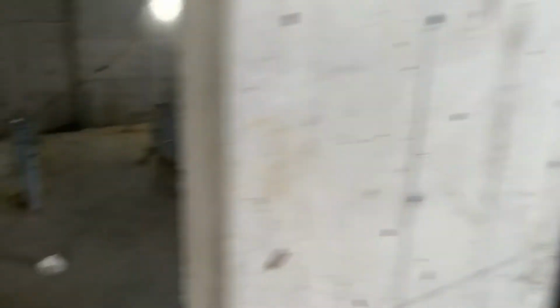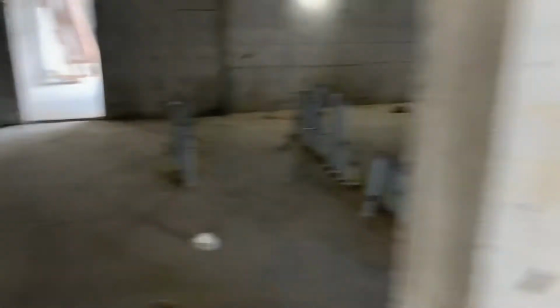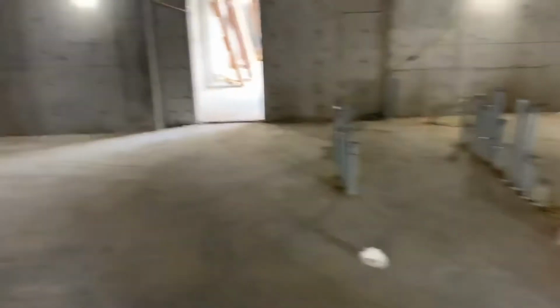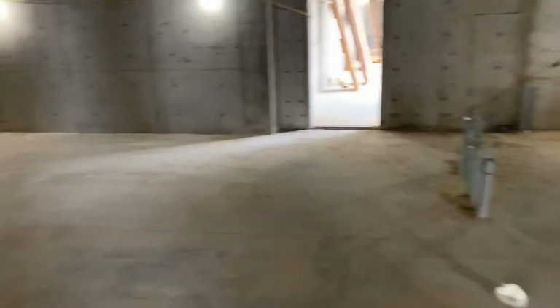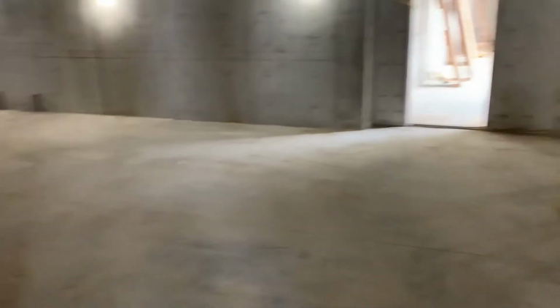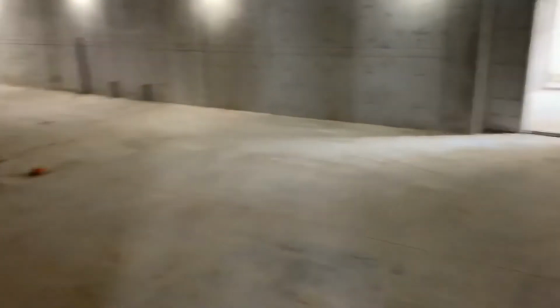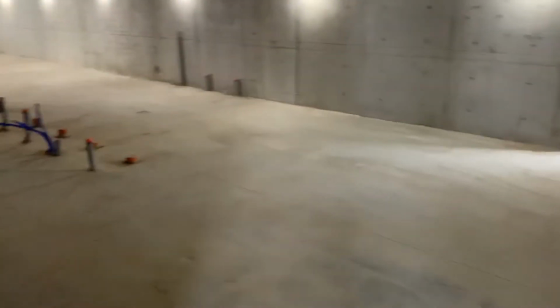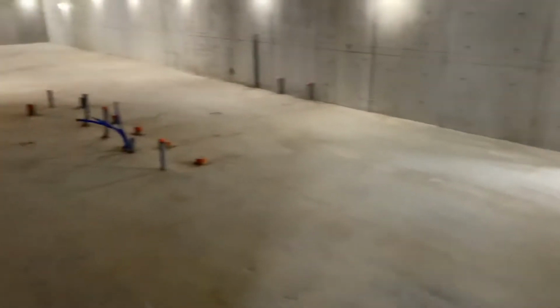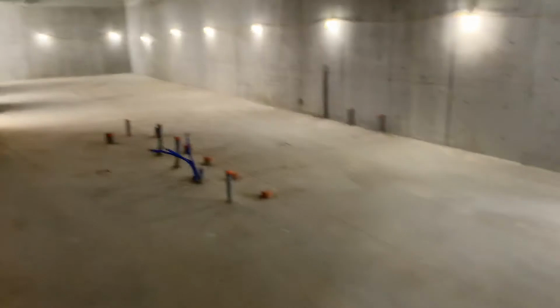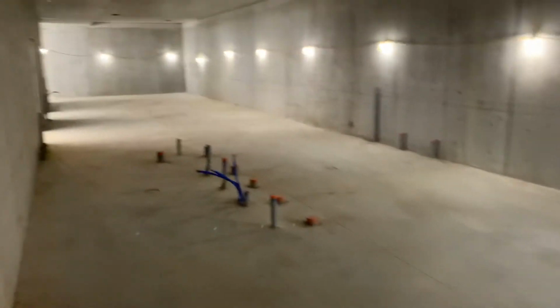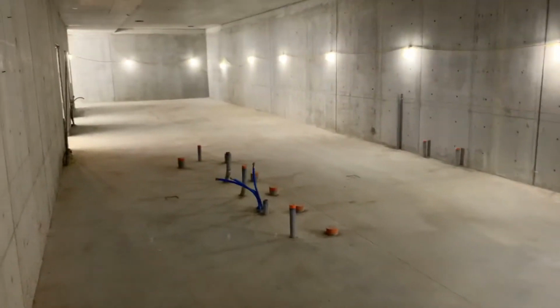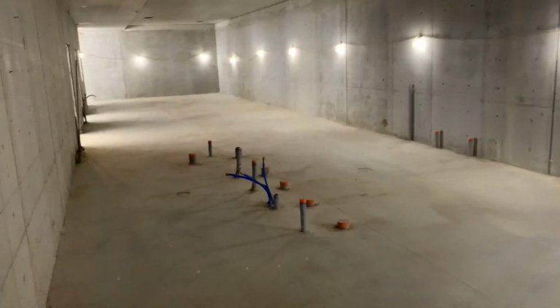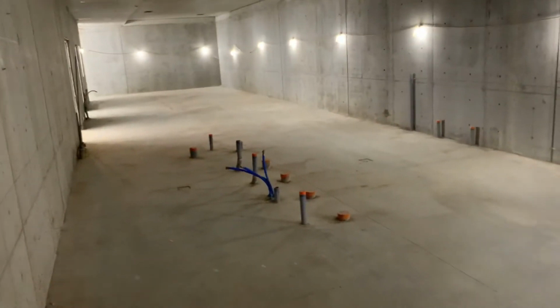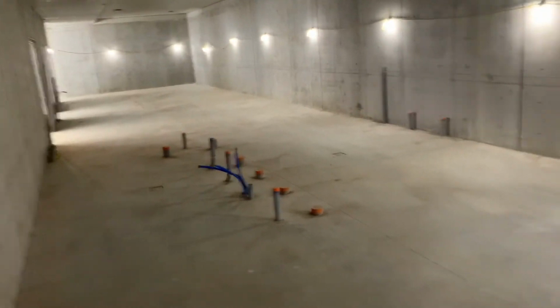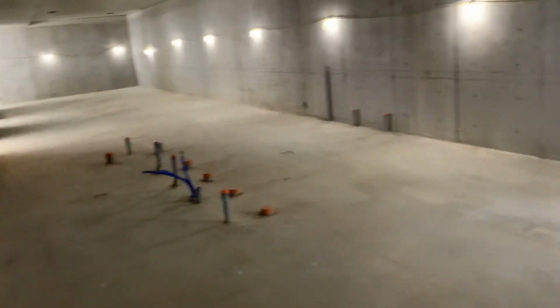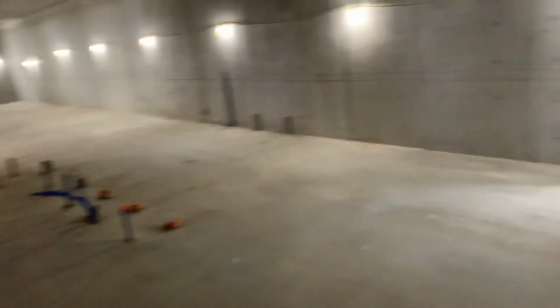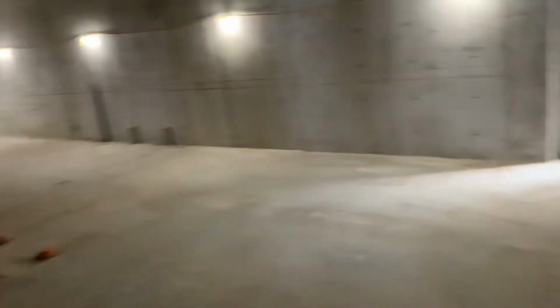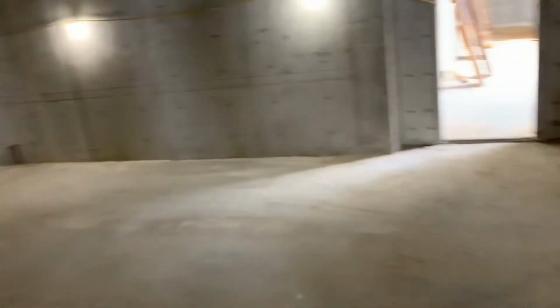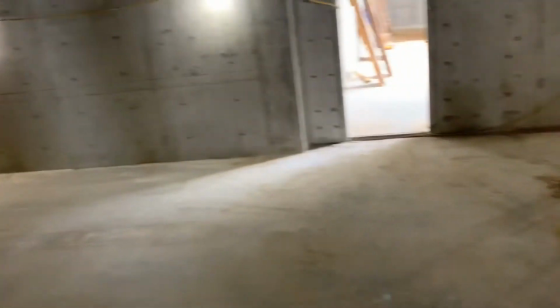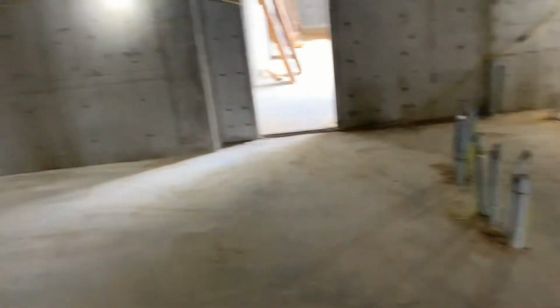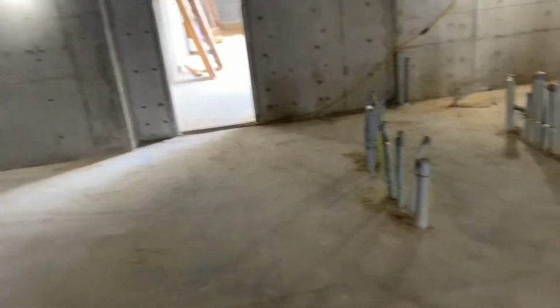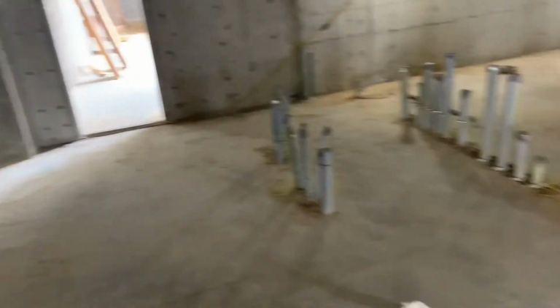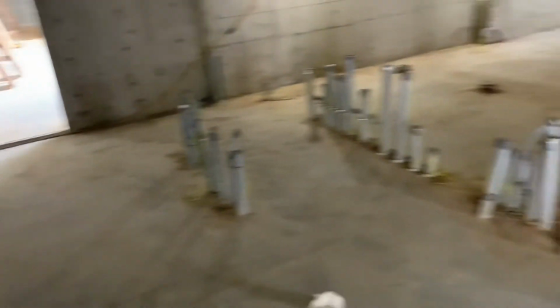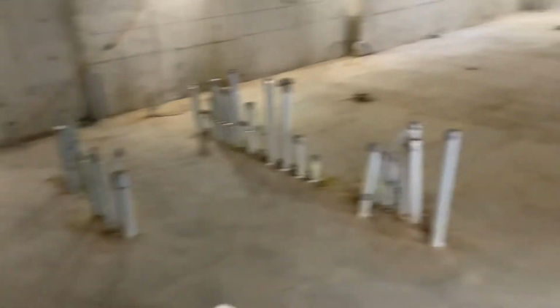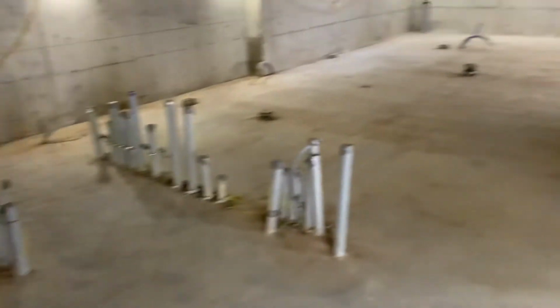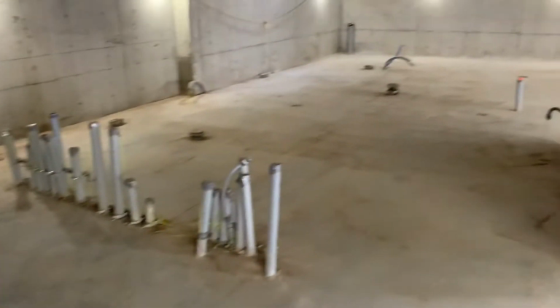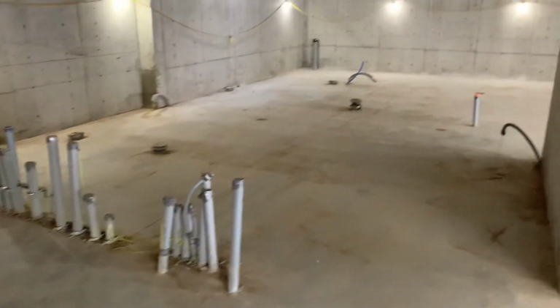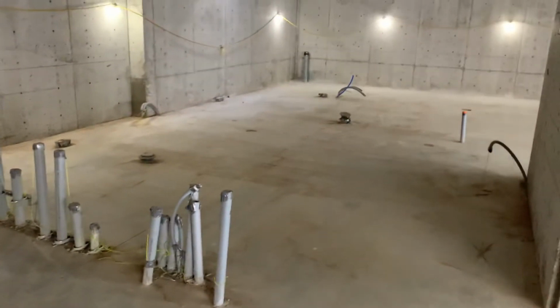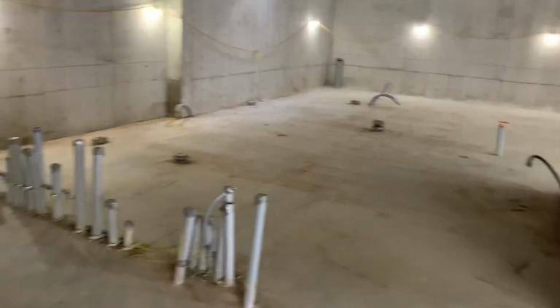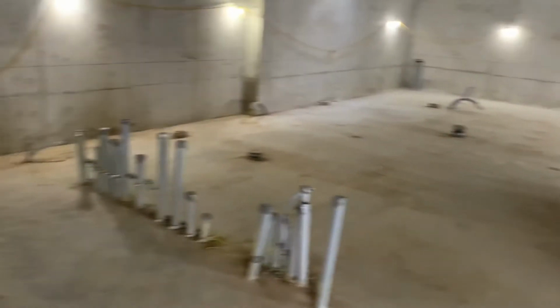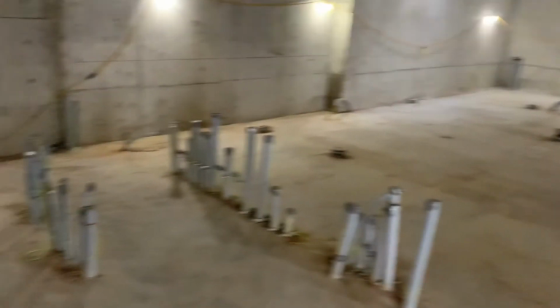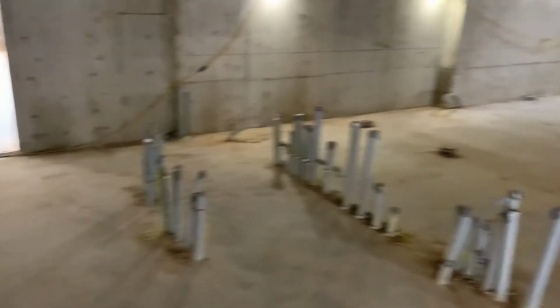And down here is going to be the kitchen, so you can see how long it is. It's quite long. The kitchen is over here to the left.